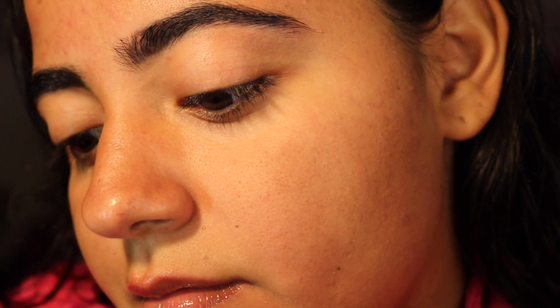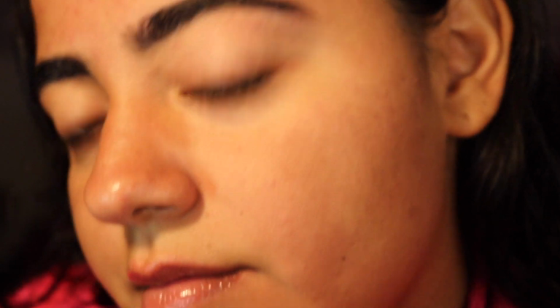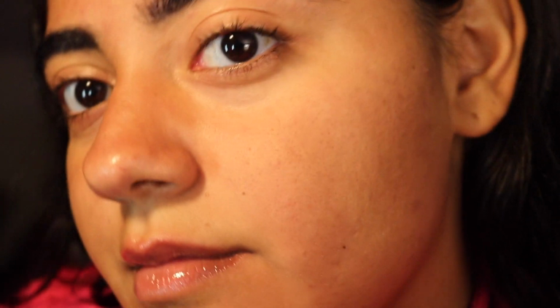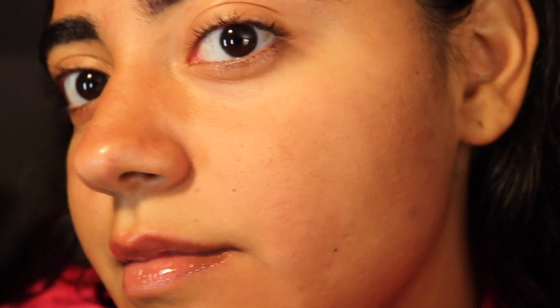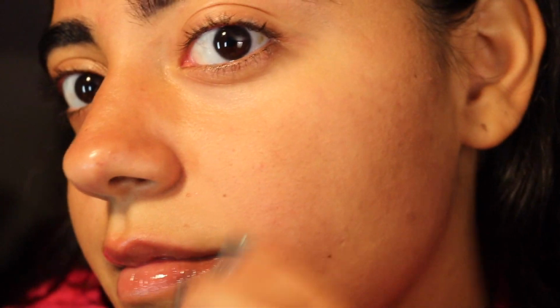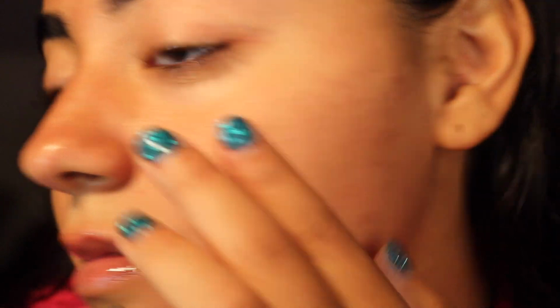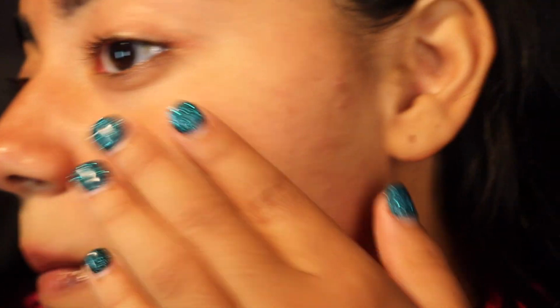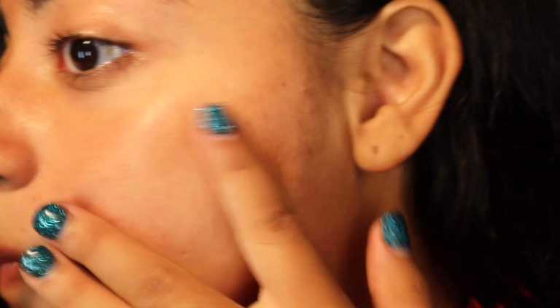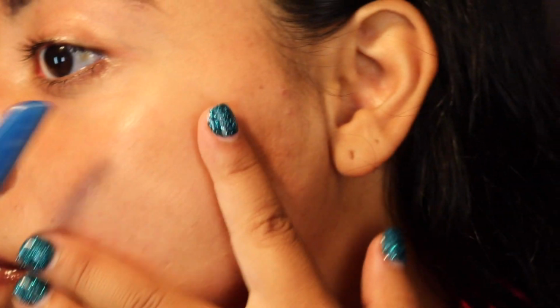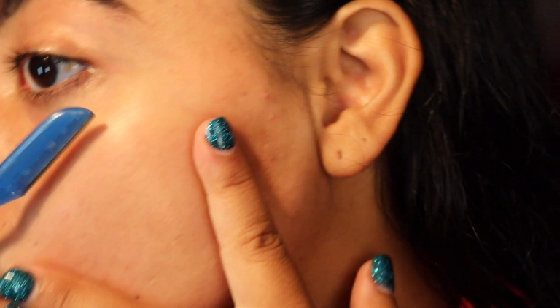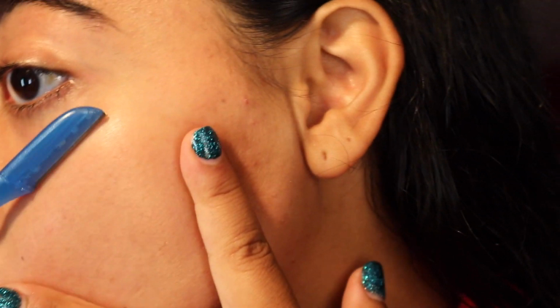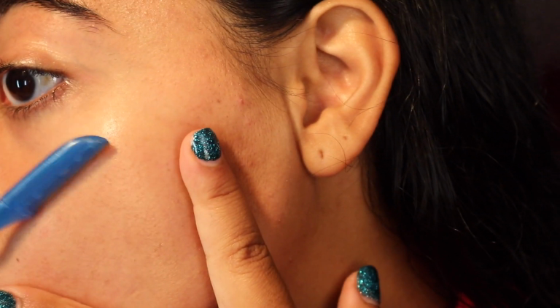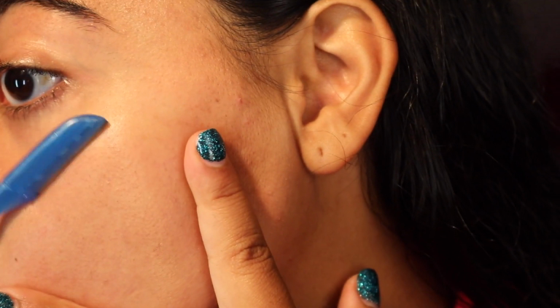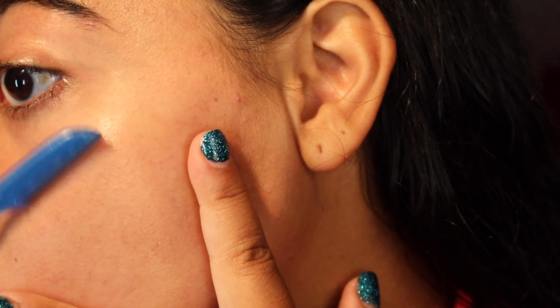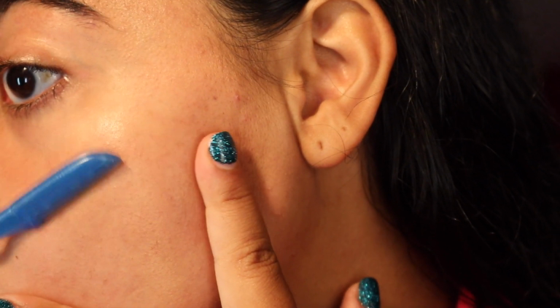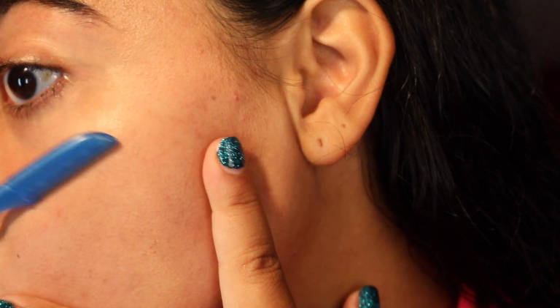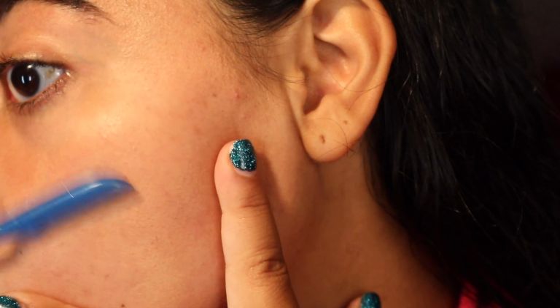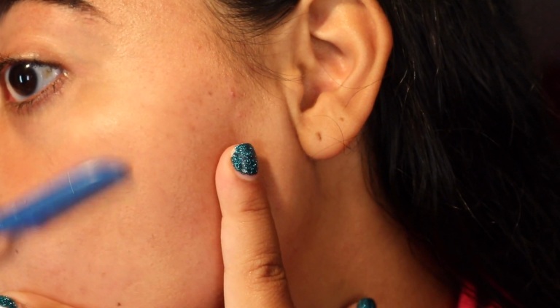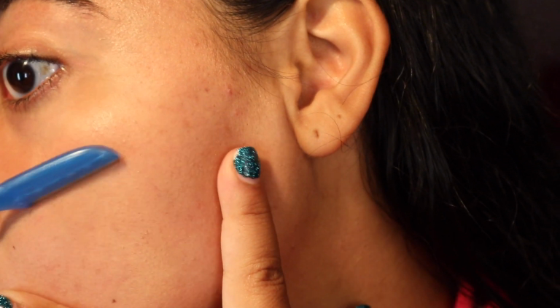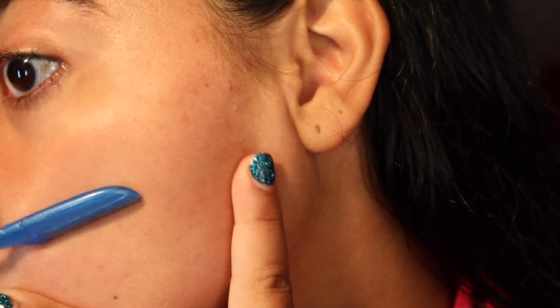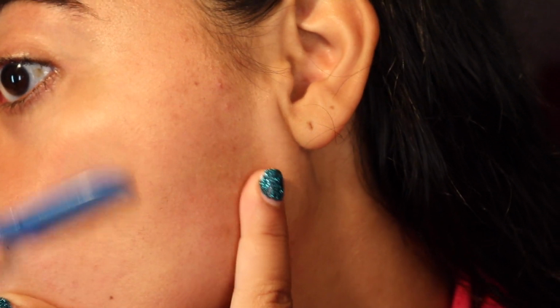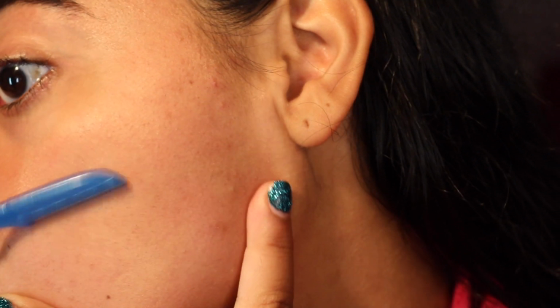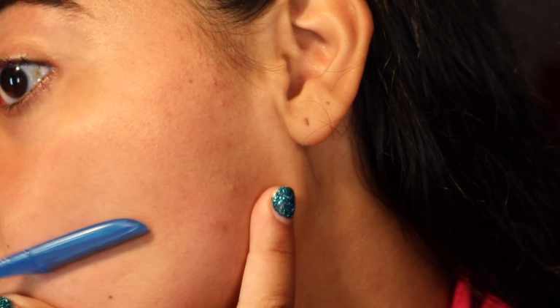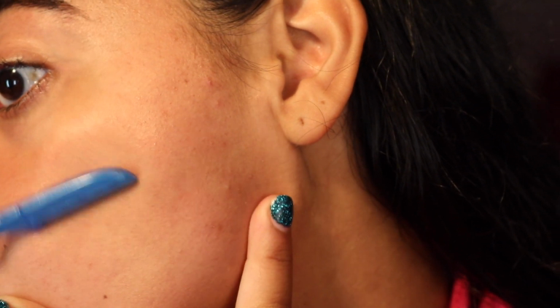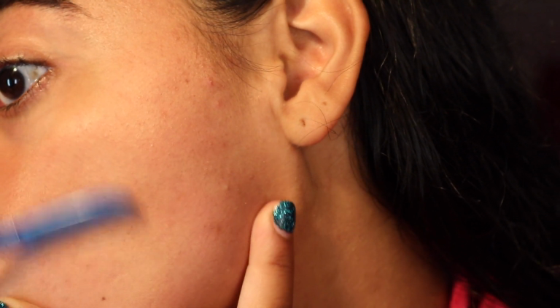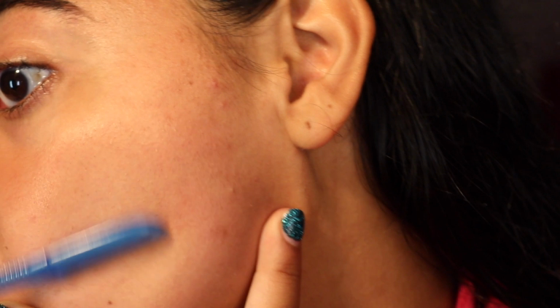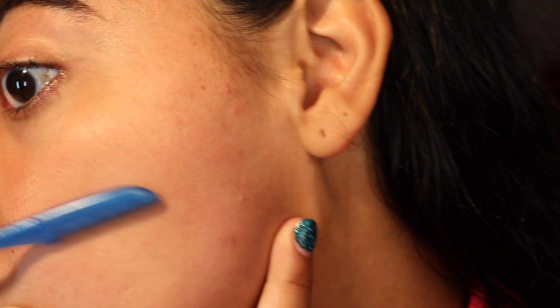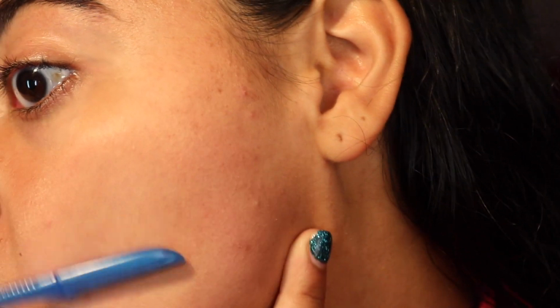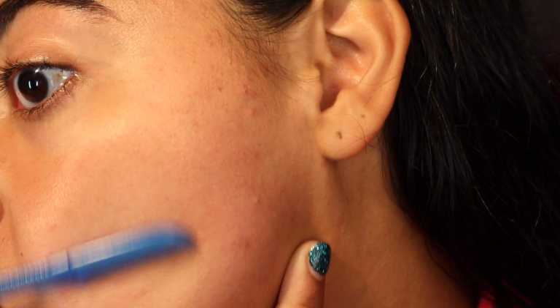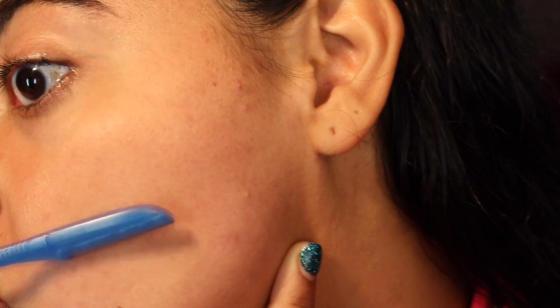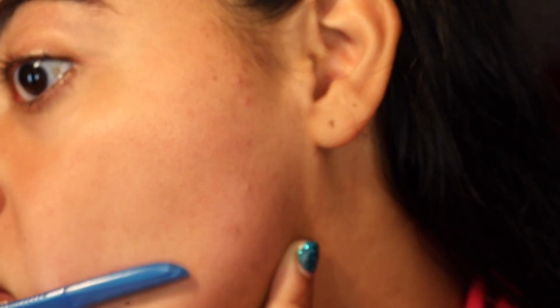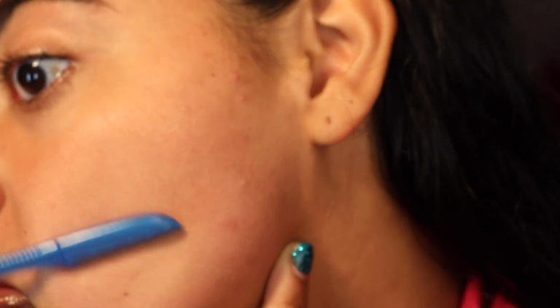Remember, only do this if you do not have sensitive skin and you do not have acne-prone skin.